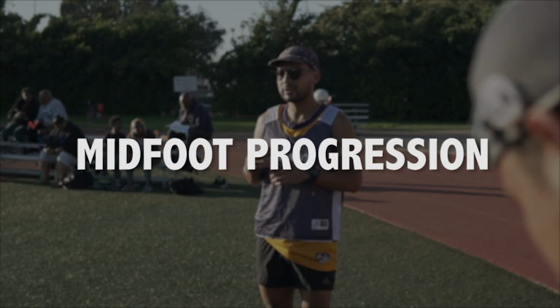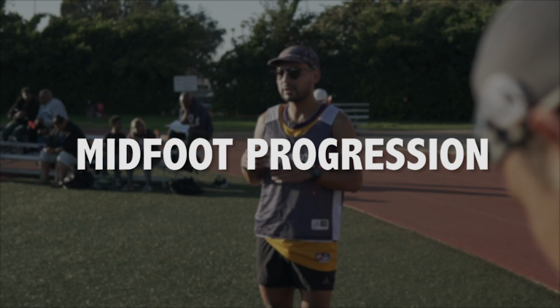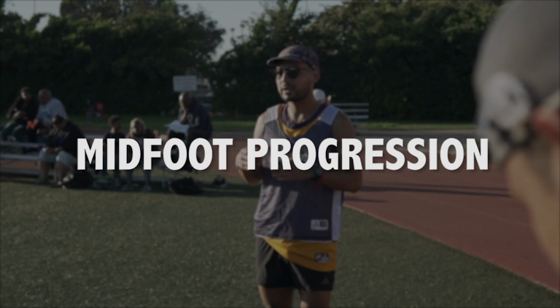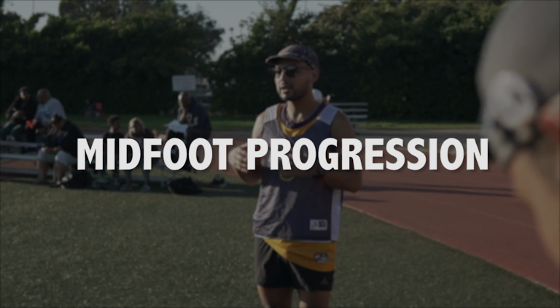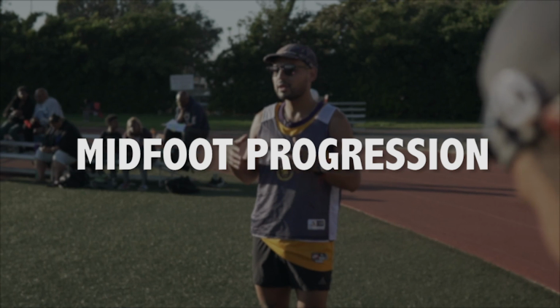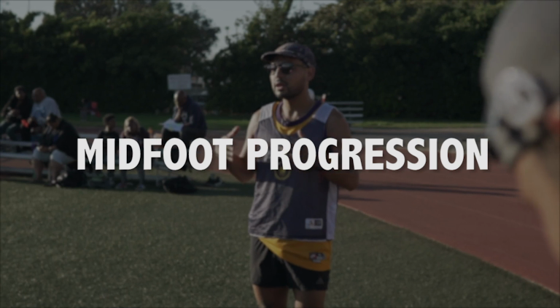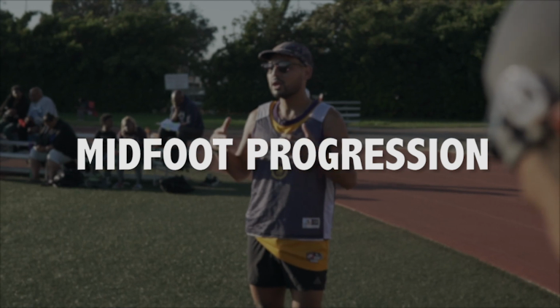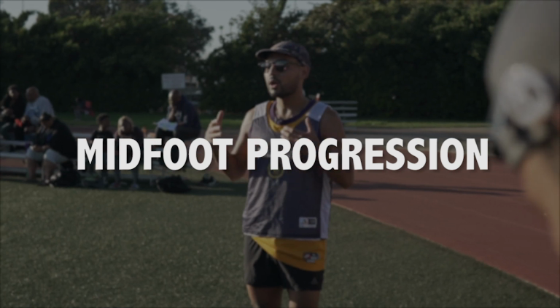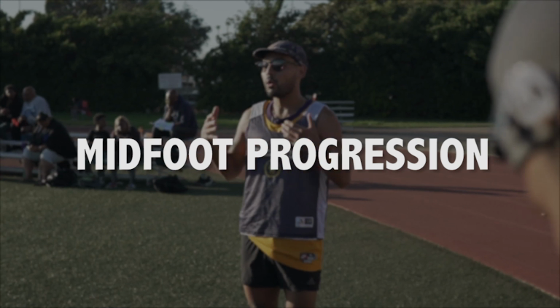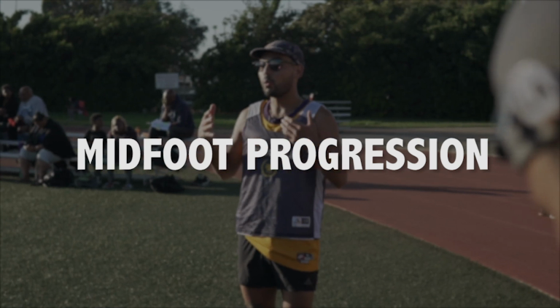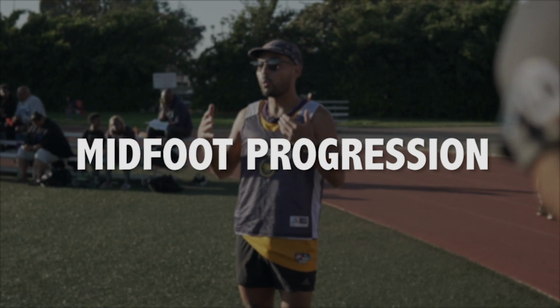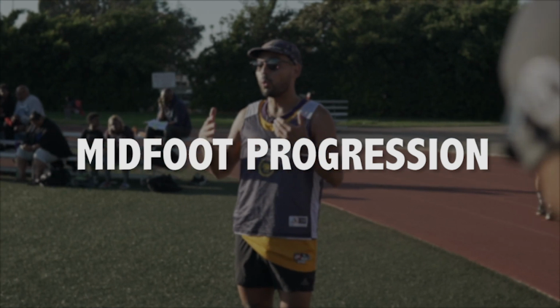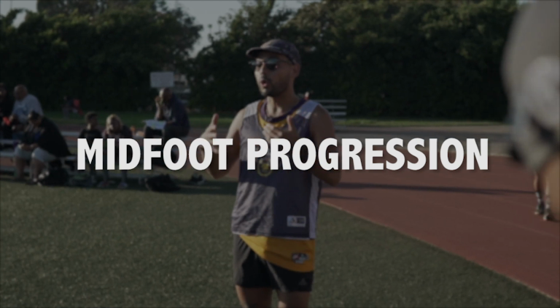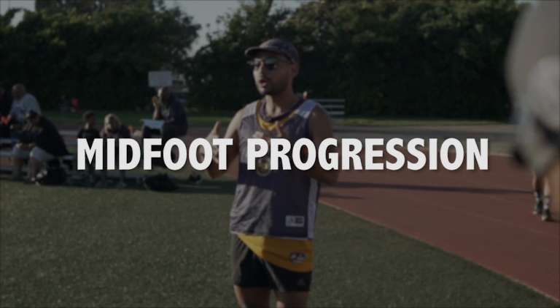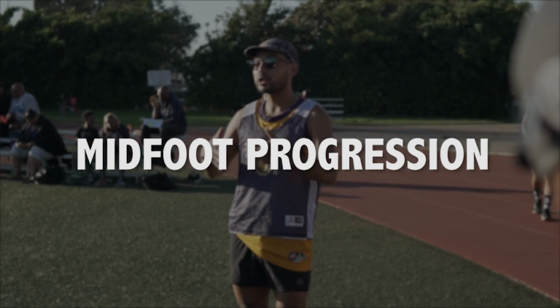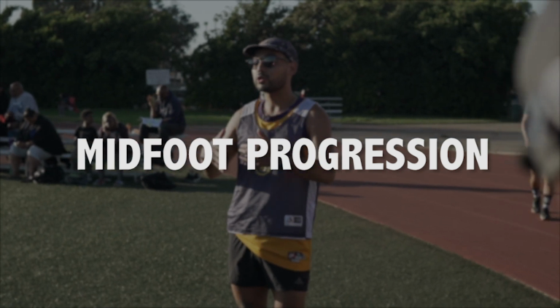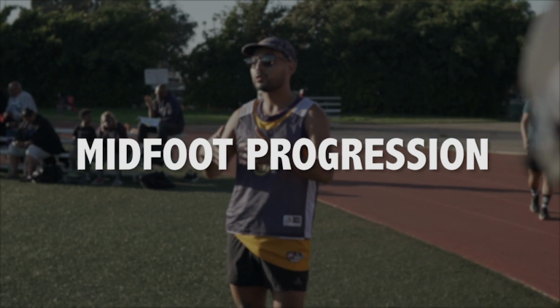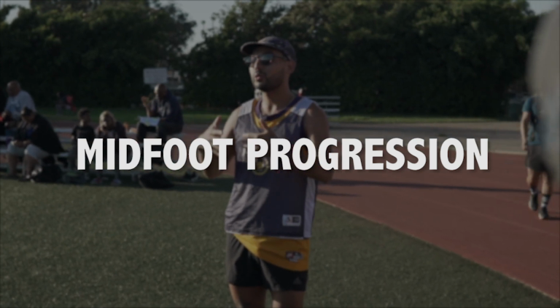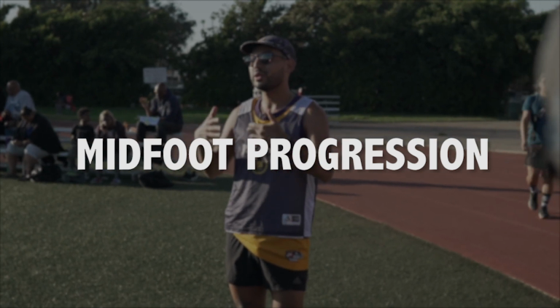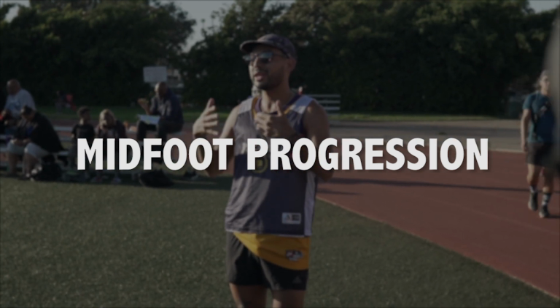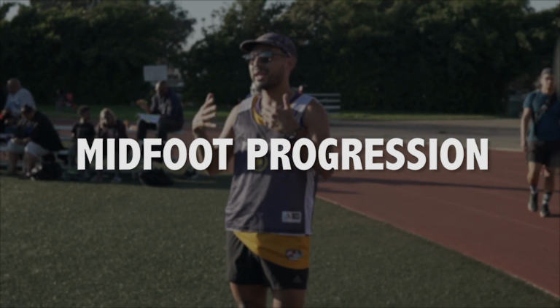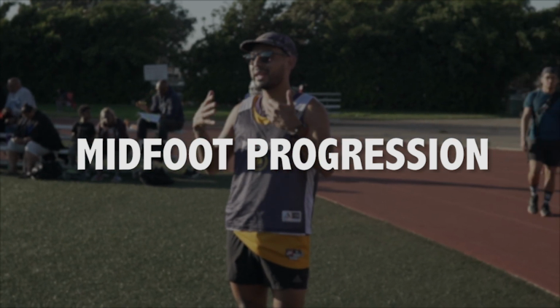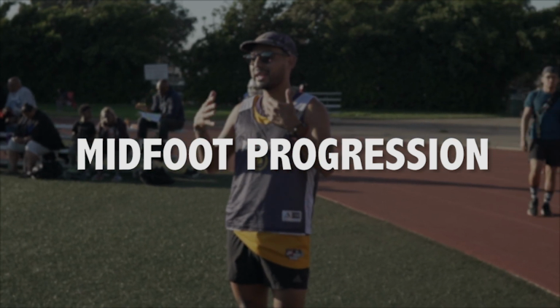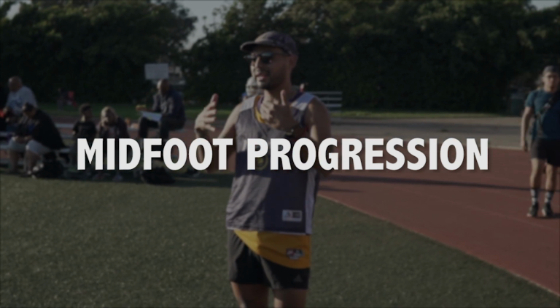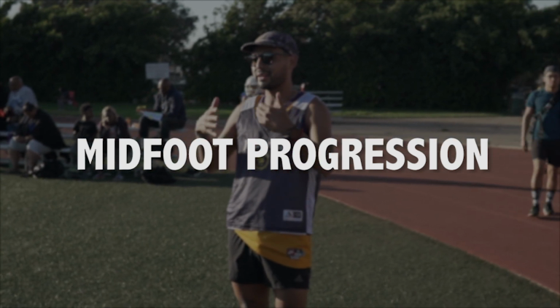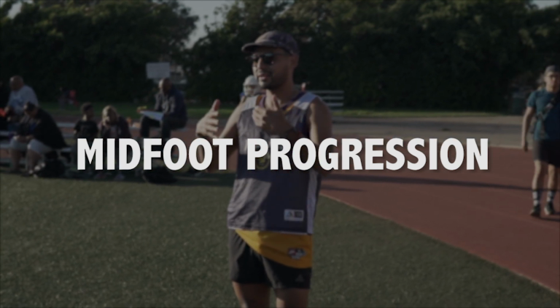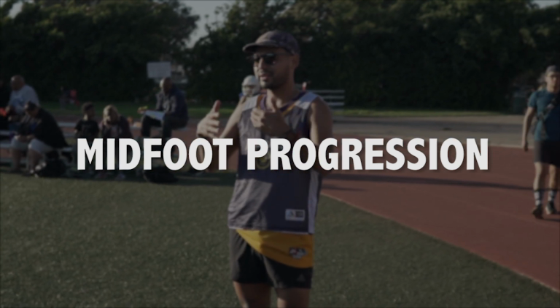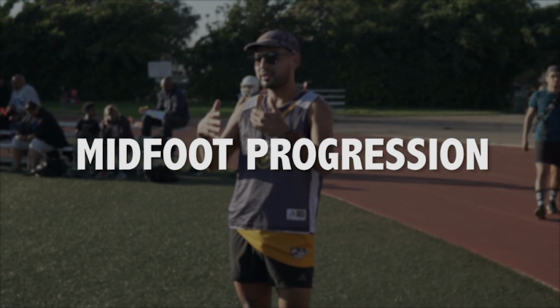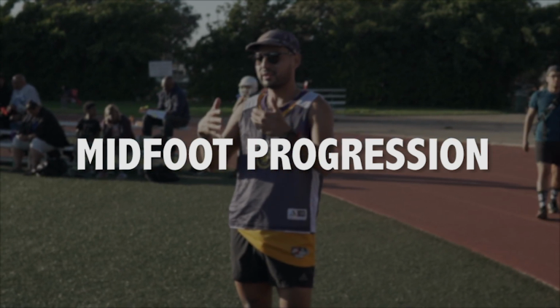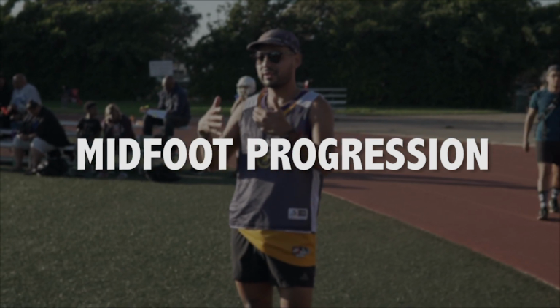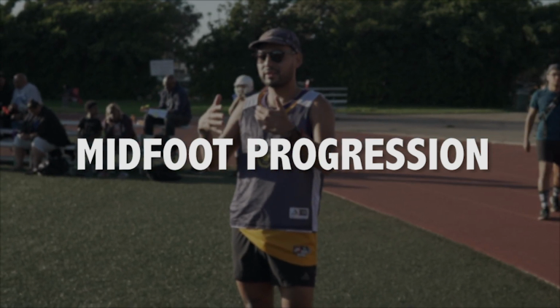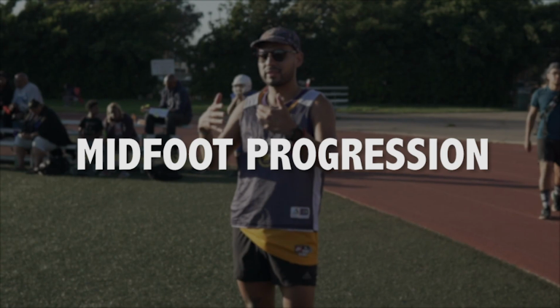Hello, my name is Eric and today I will be teaching you how to do the midfoot progression, which is the recommended way to run.